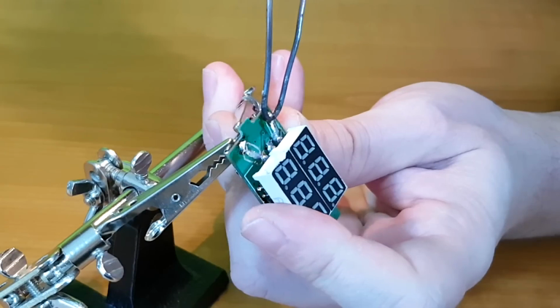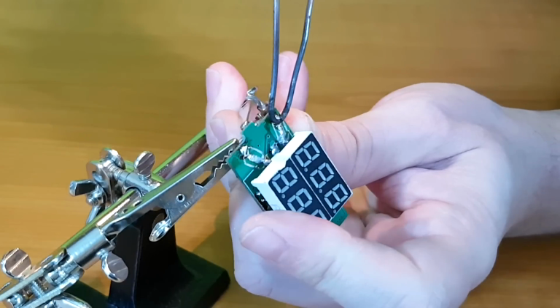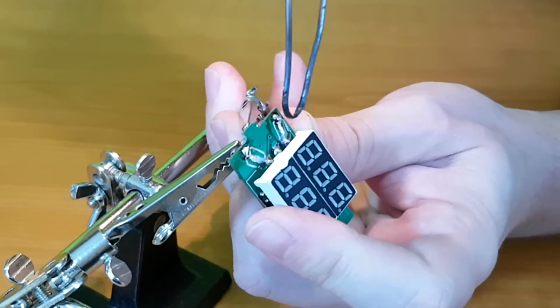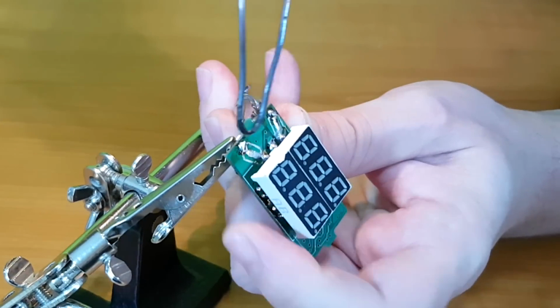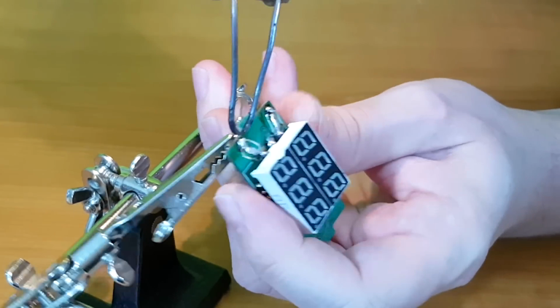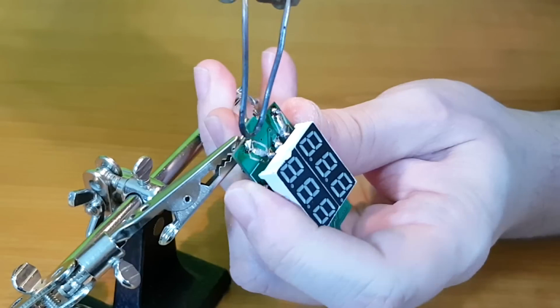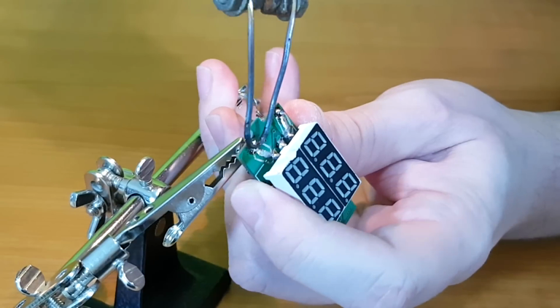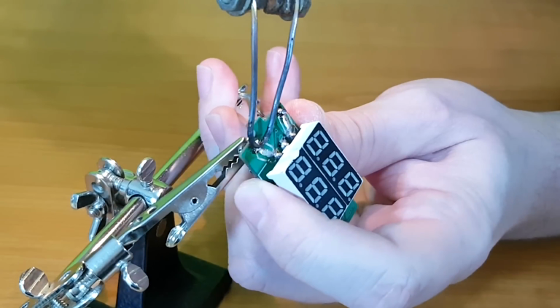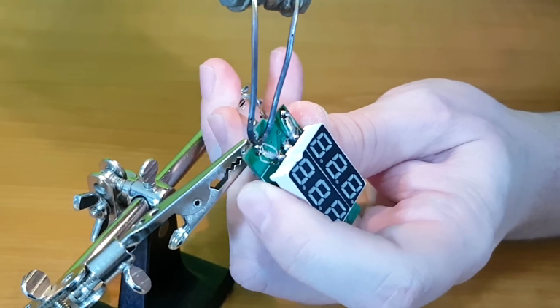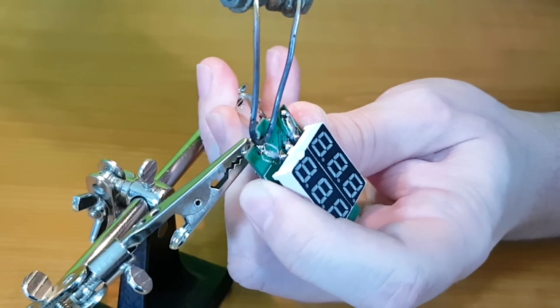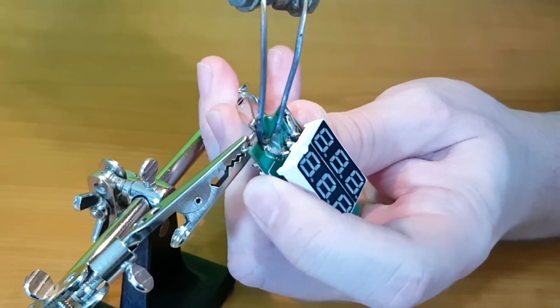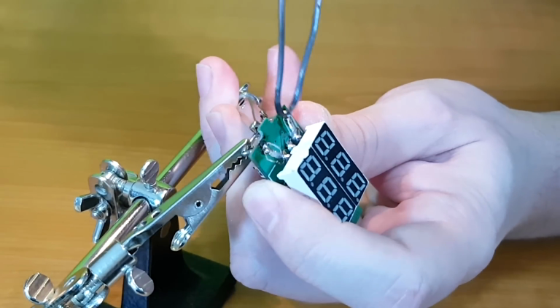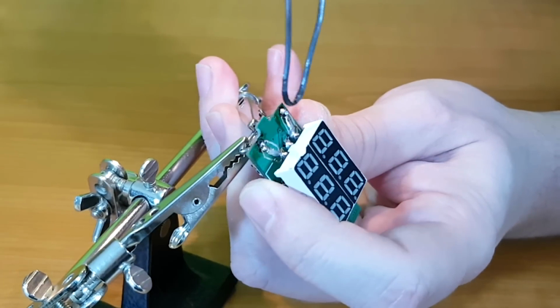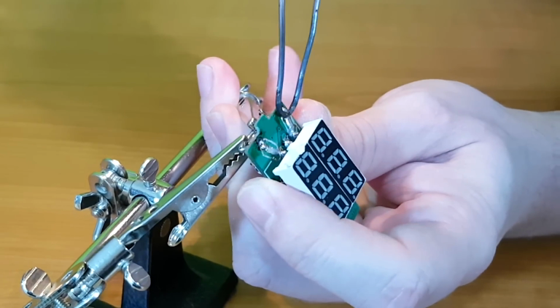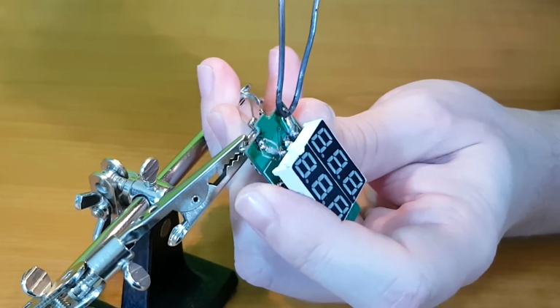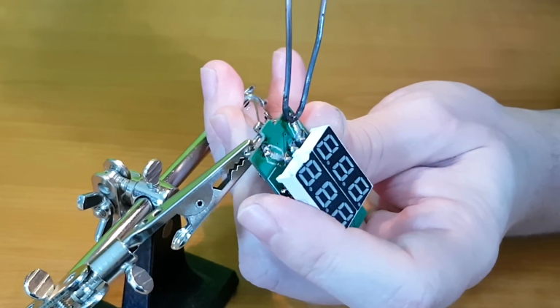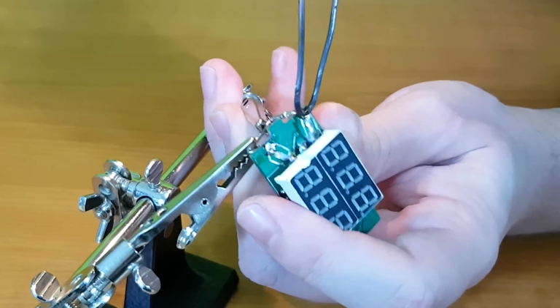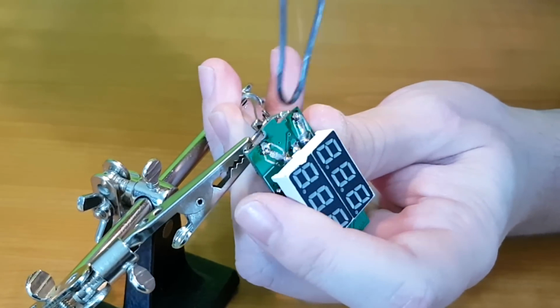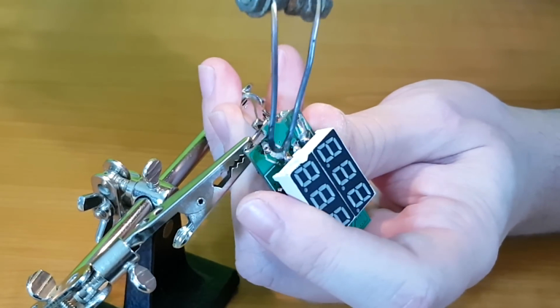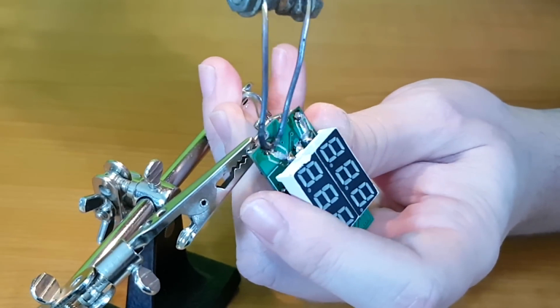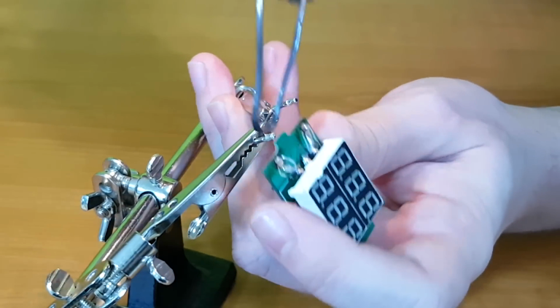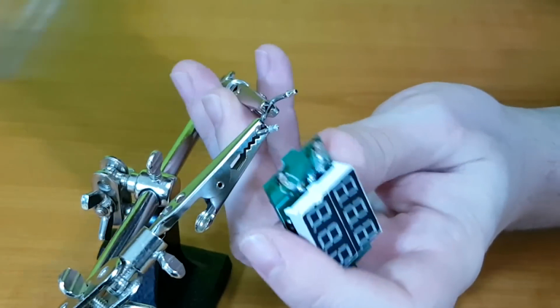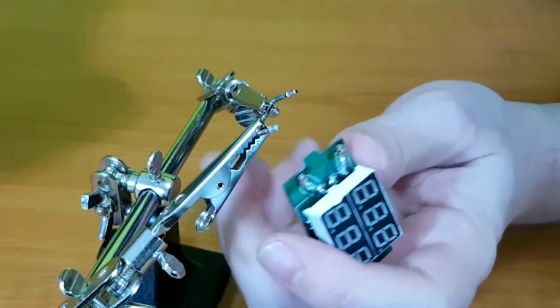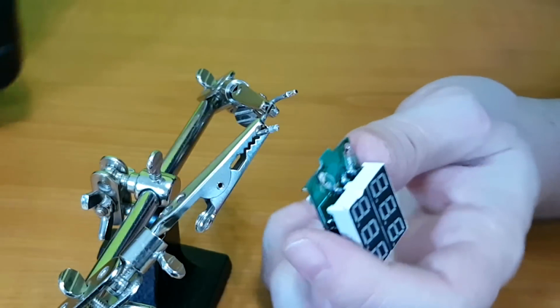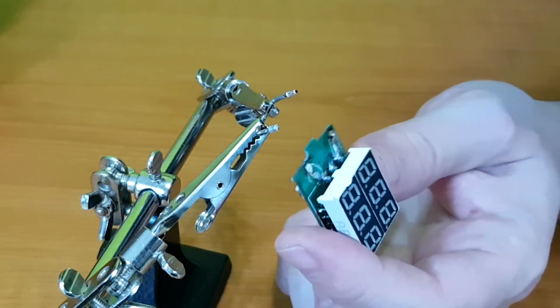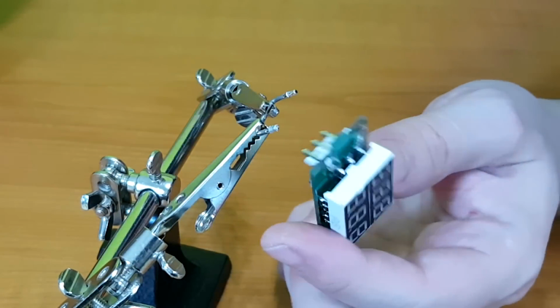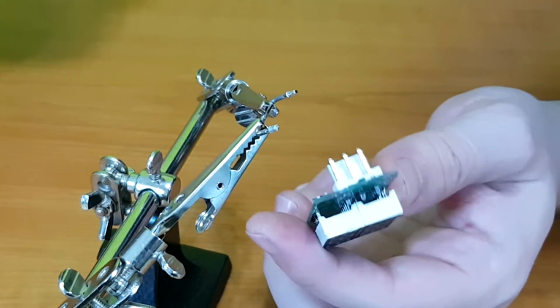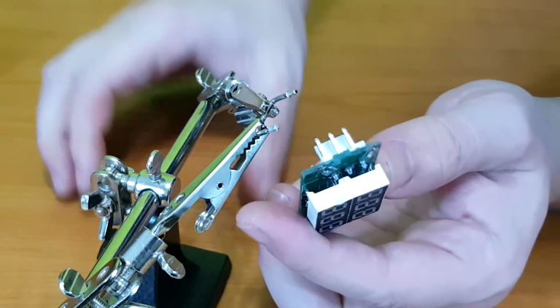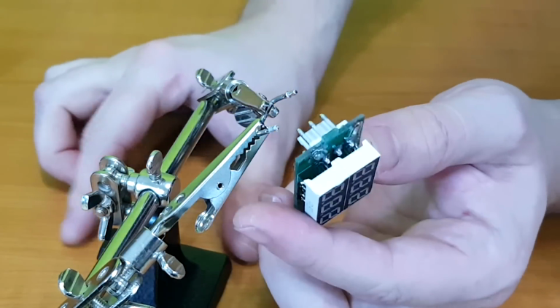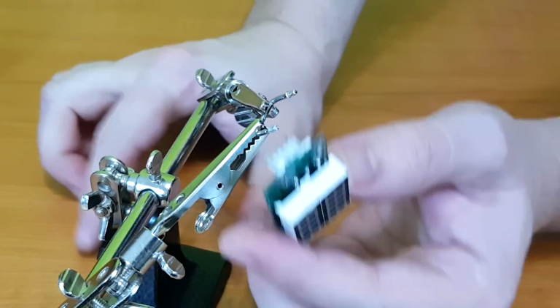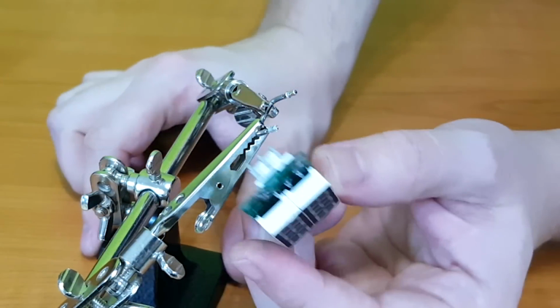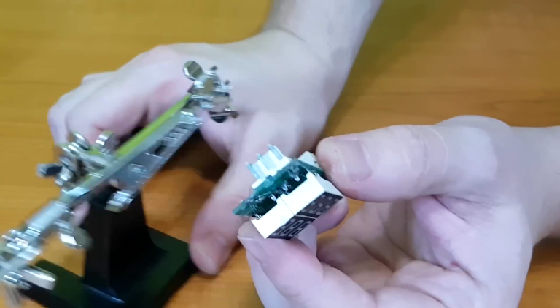The ammeter will be soldered to the perf board. The shunt is in the way, so we need to remove it. I will reposition it later.